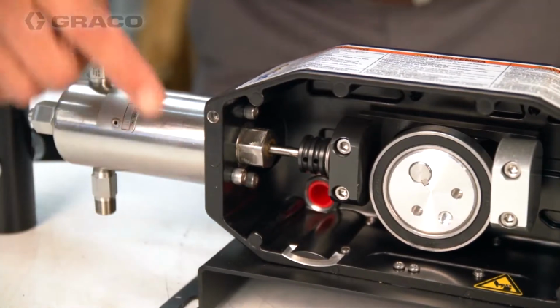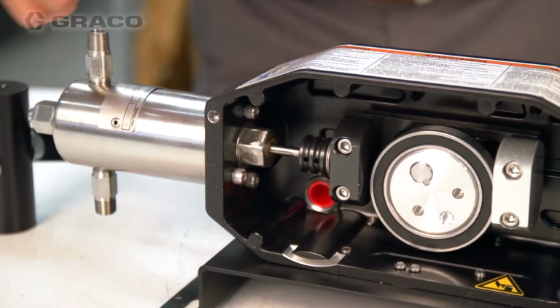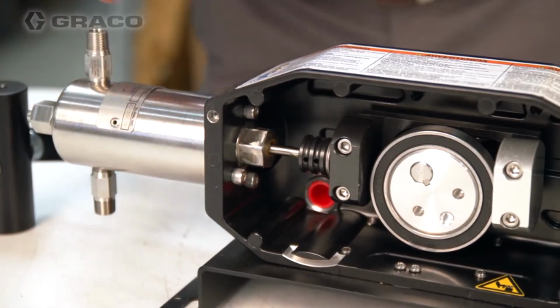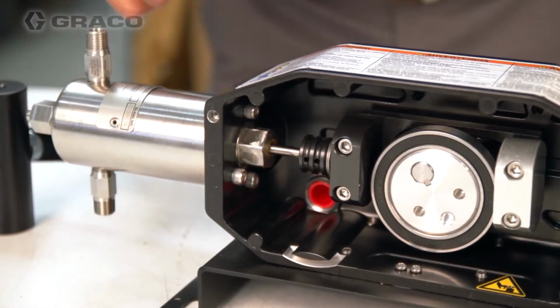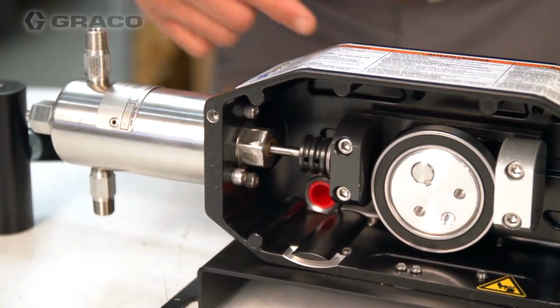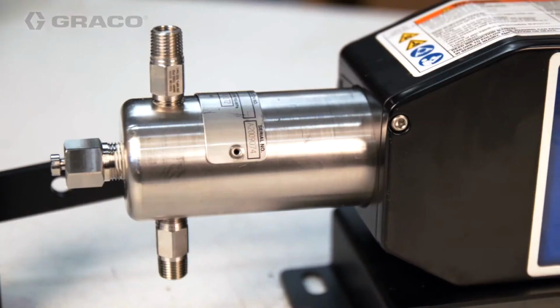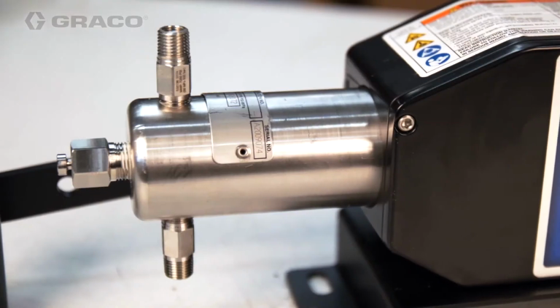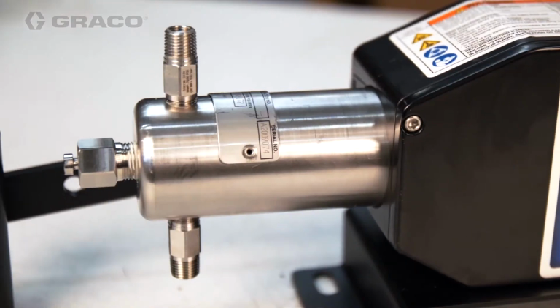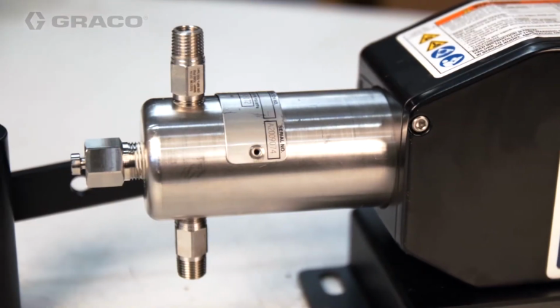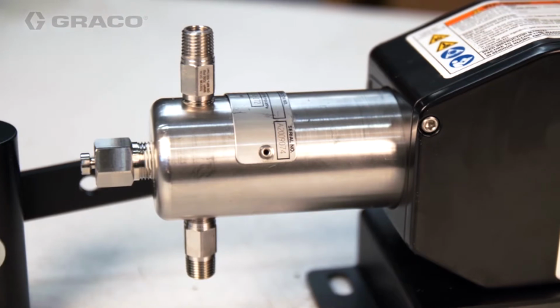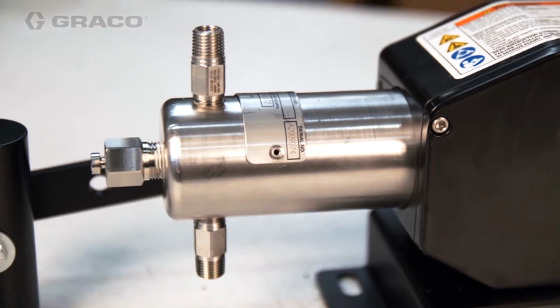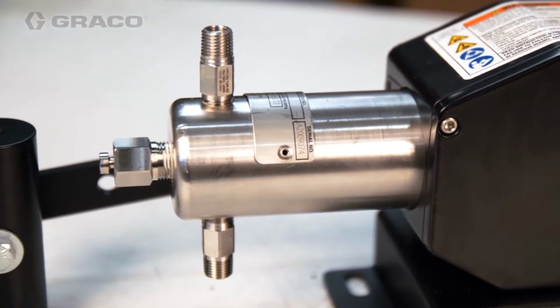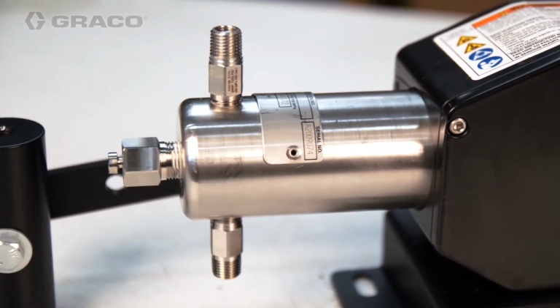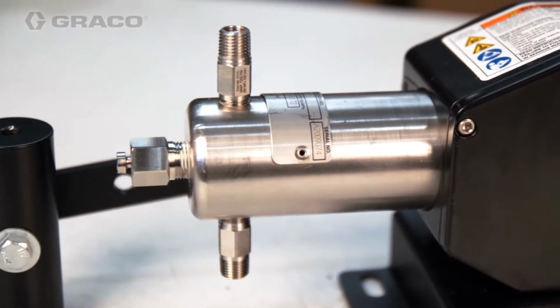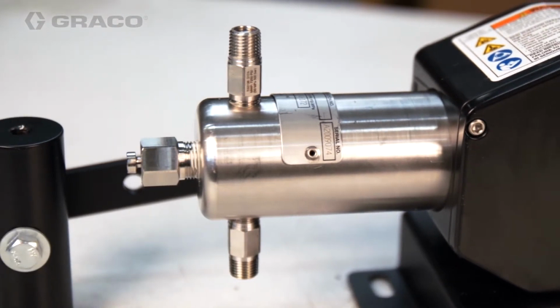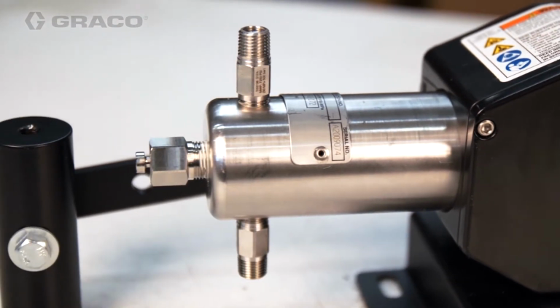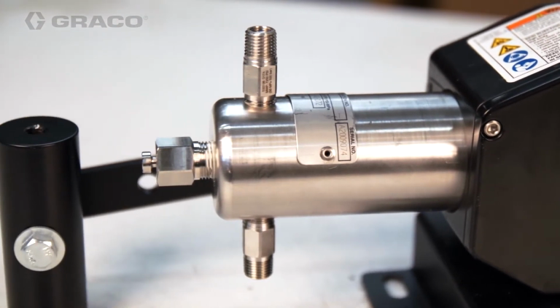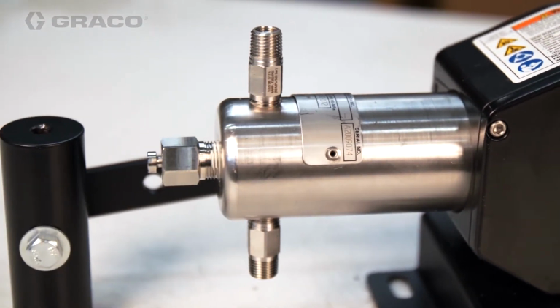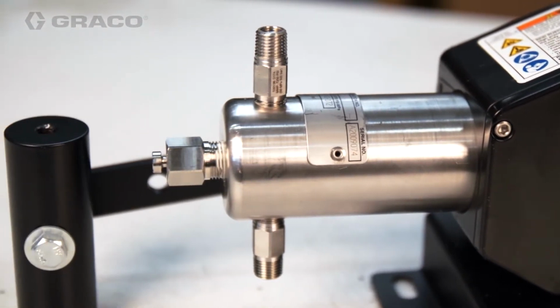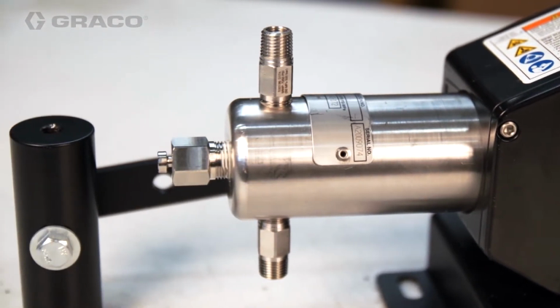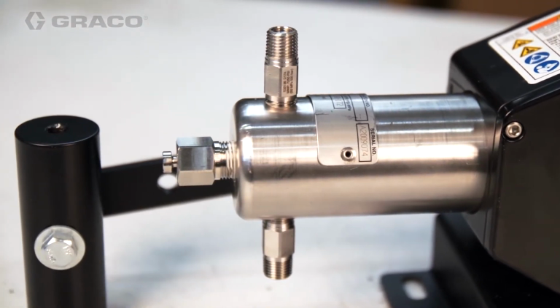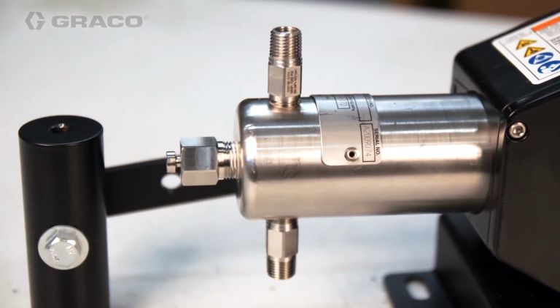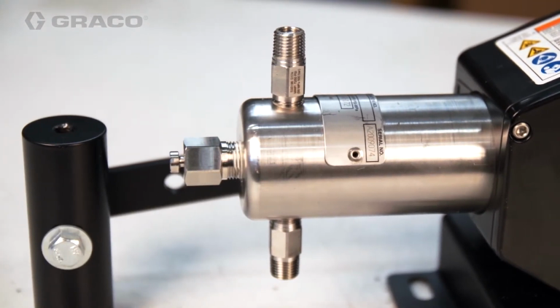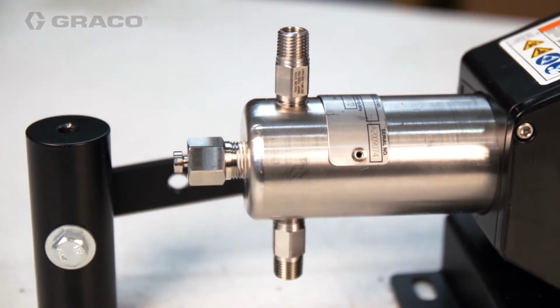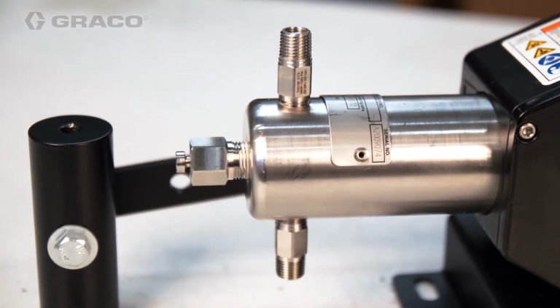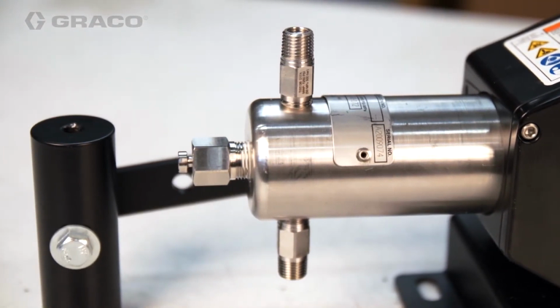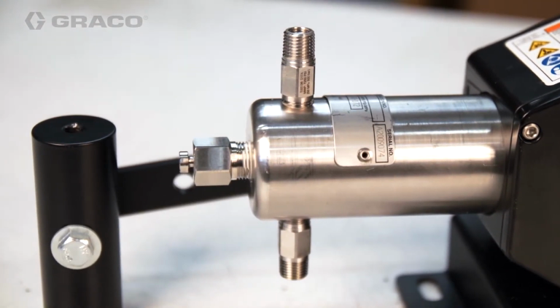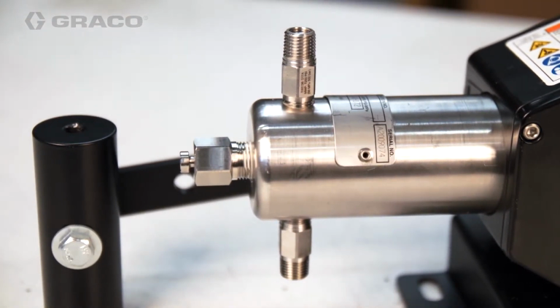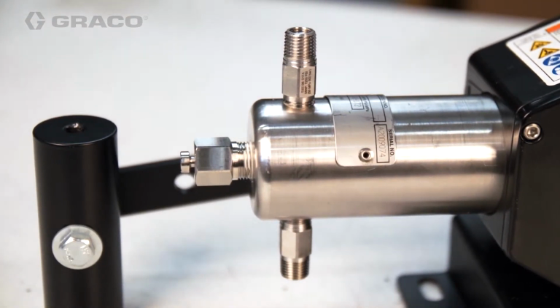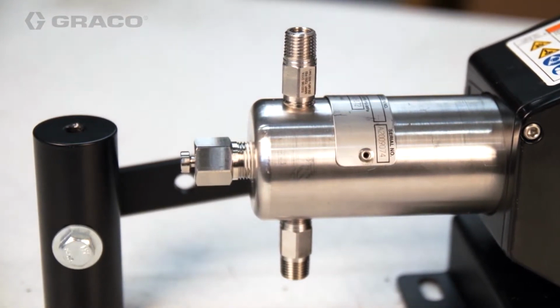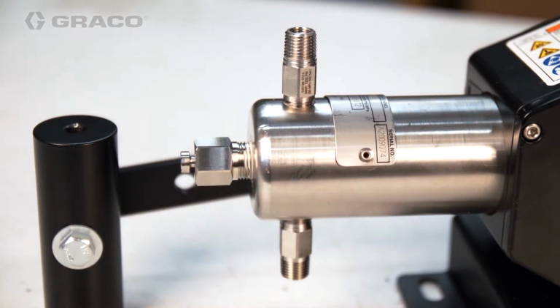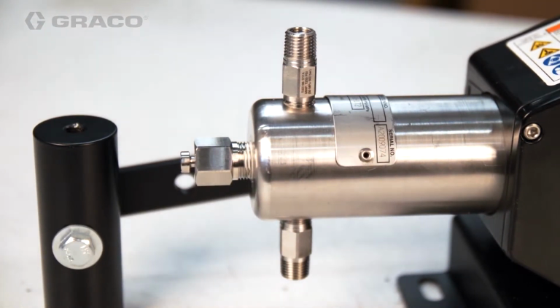The packing nut is housed inside the pump, protecting the seal stack from outside elements, dust, and moisture. The fluid heads are designed with a weep hole, ensuring a leak path to the outside of the pump in the event of a leak.